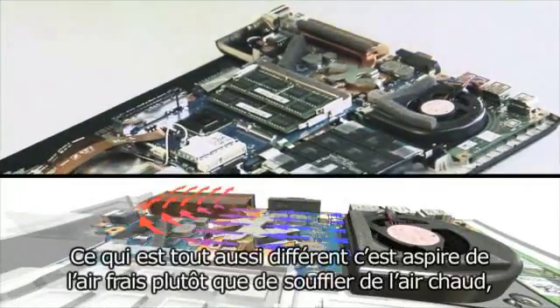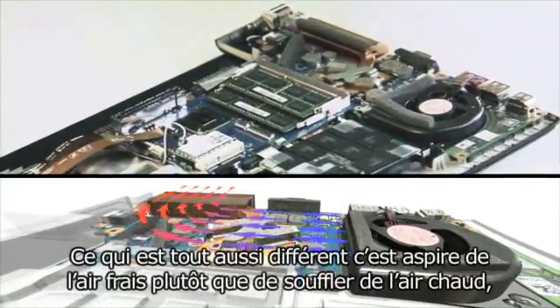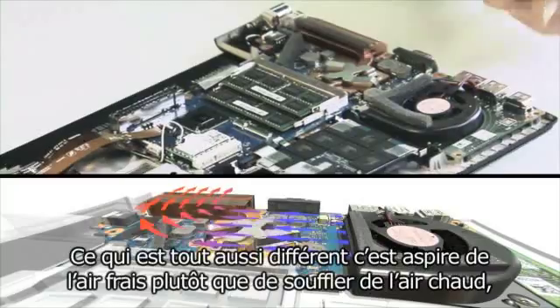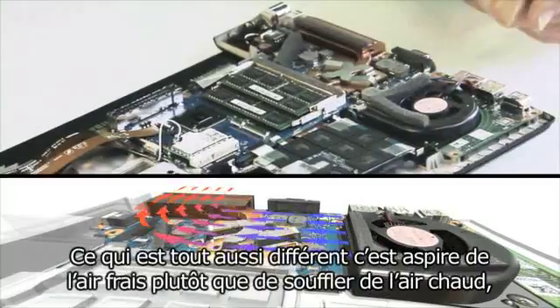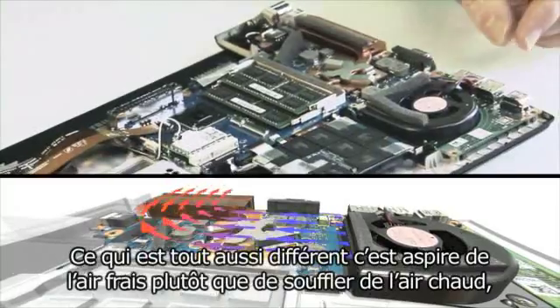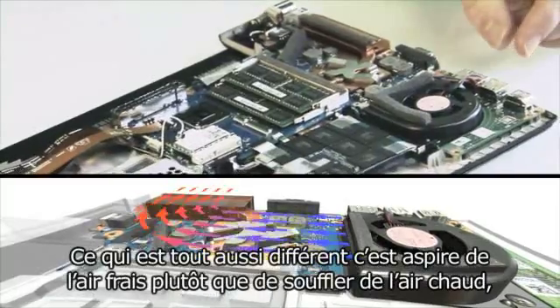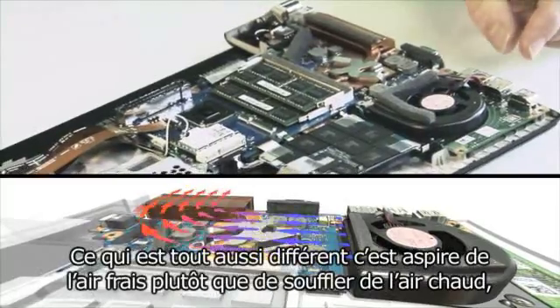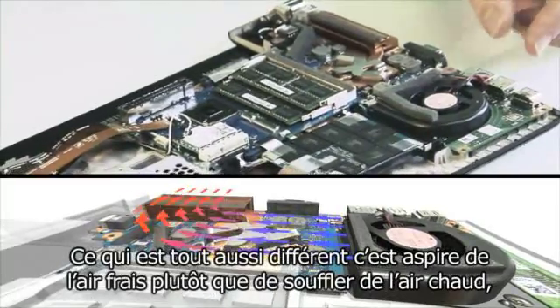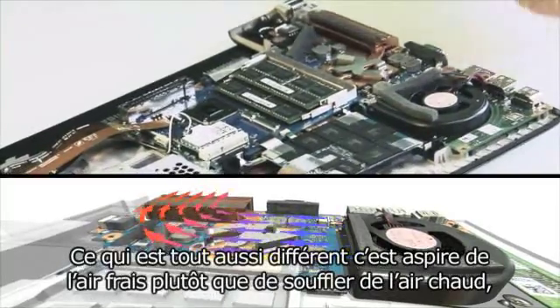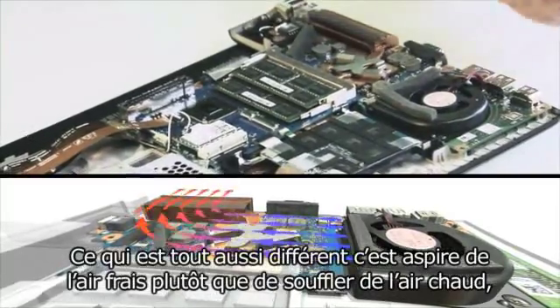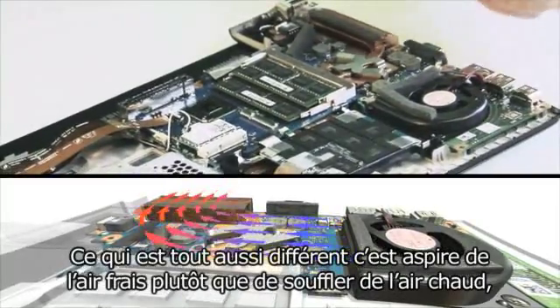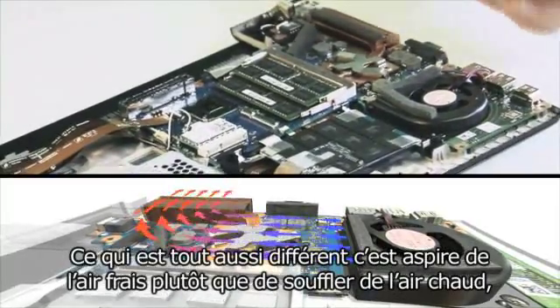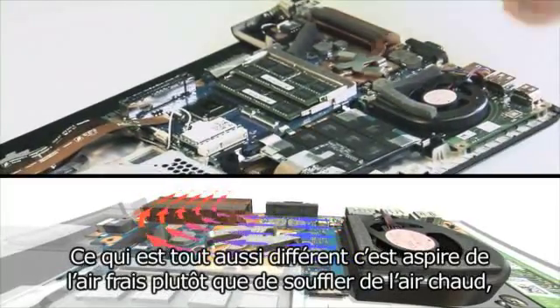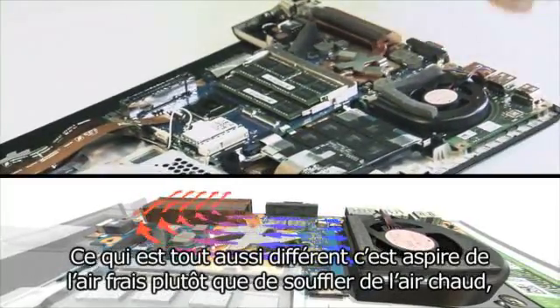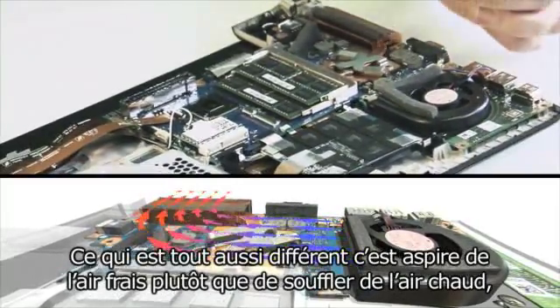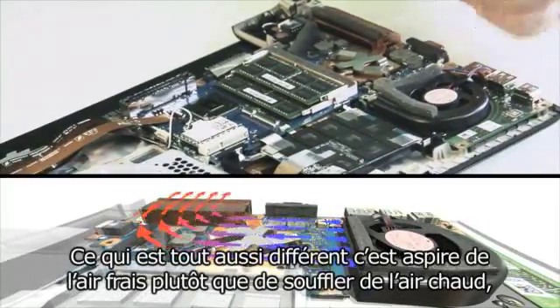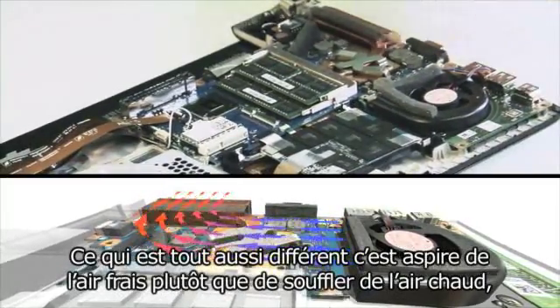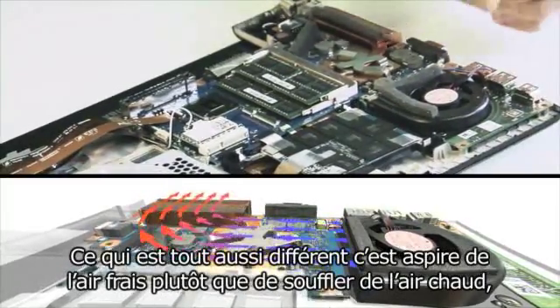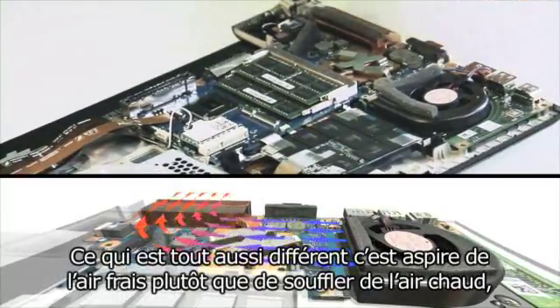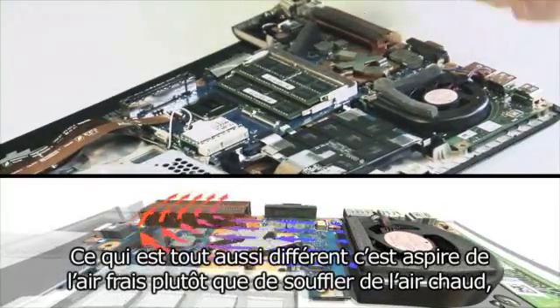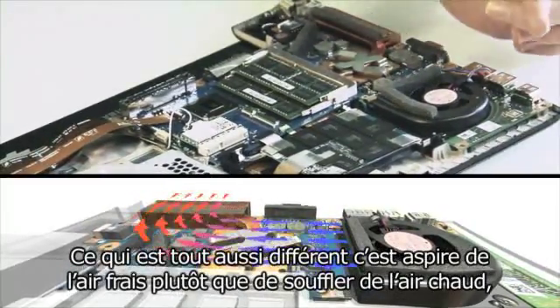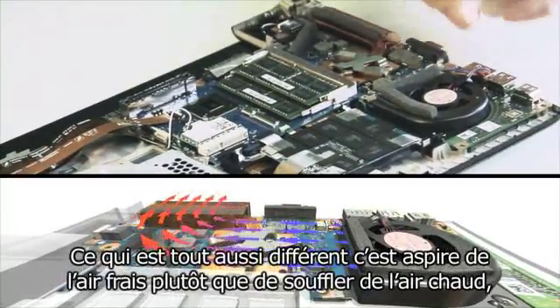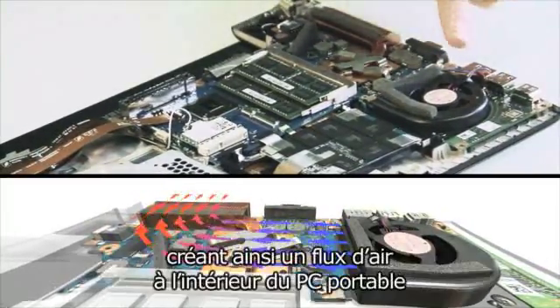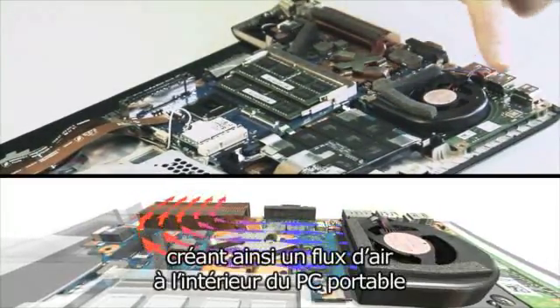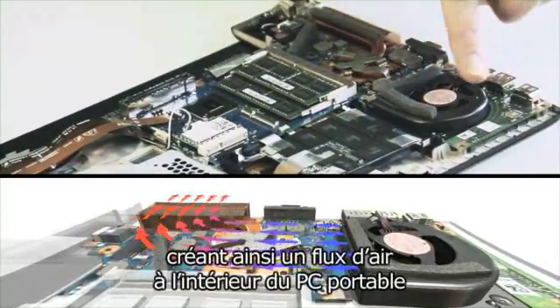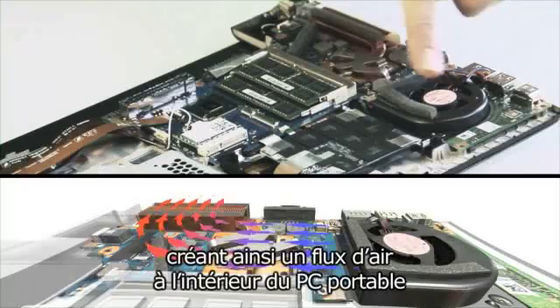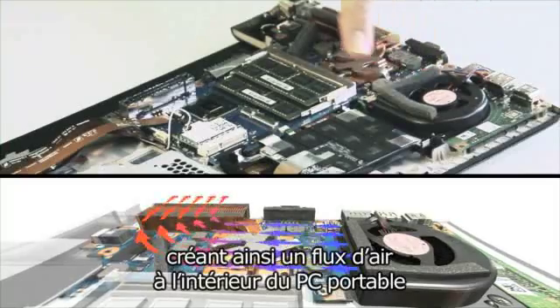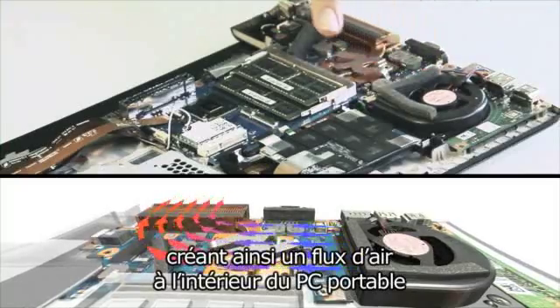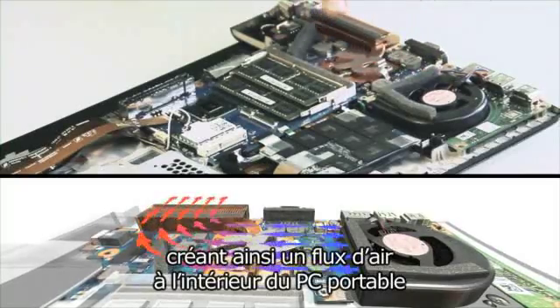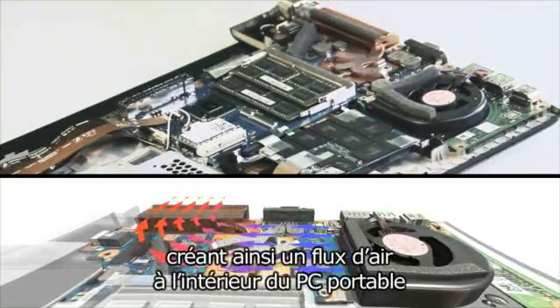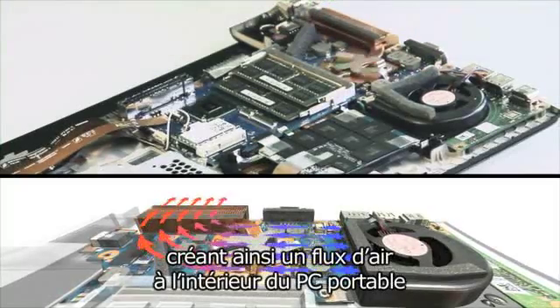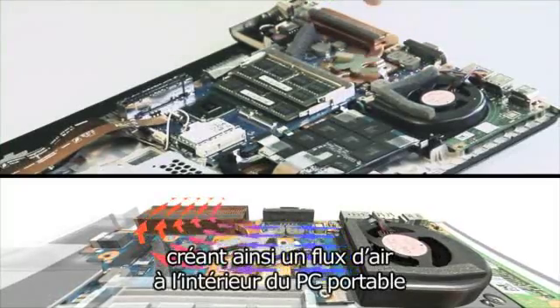Also unusual is that this fan actually sucks cool air in rather than blowing hot air out. It creates an airflow inside the computer.